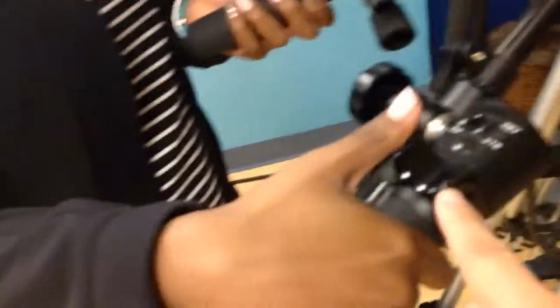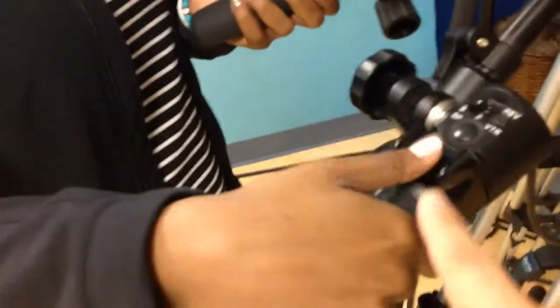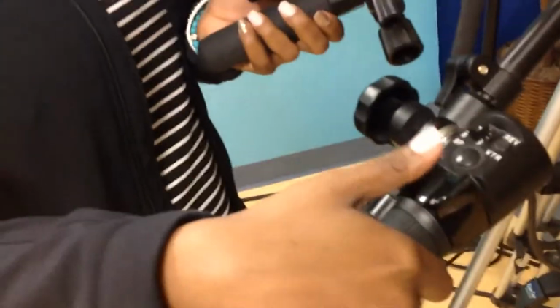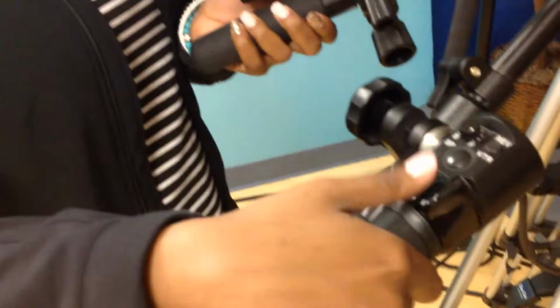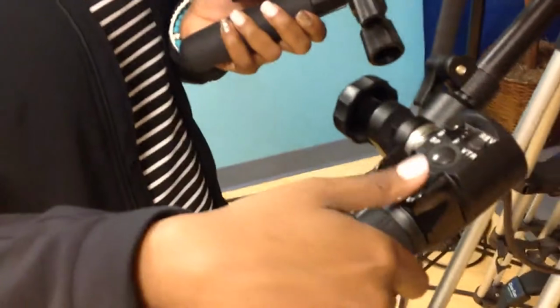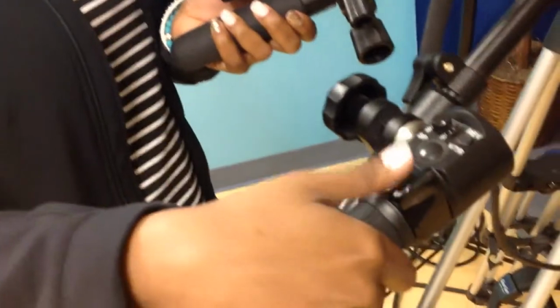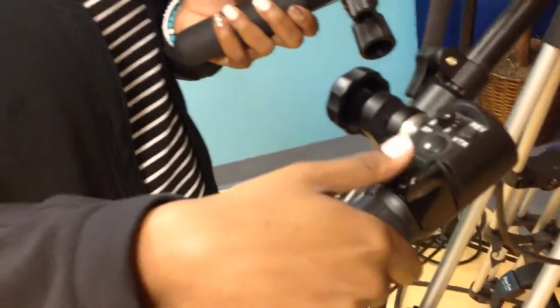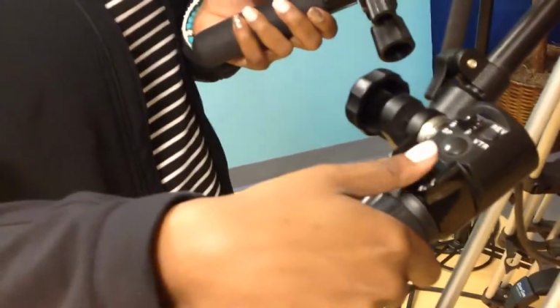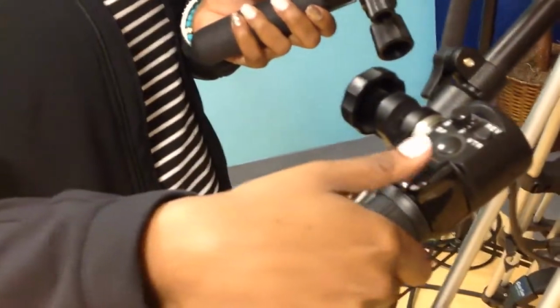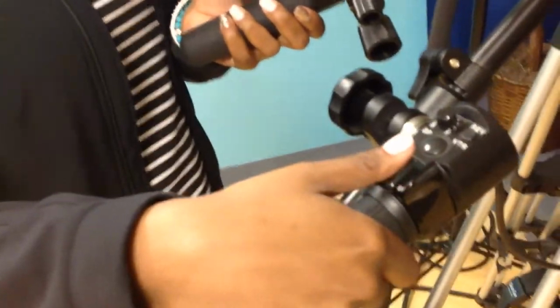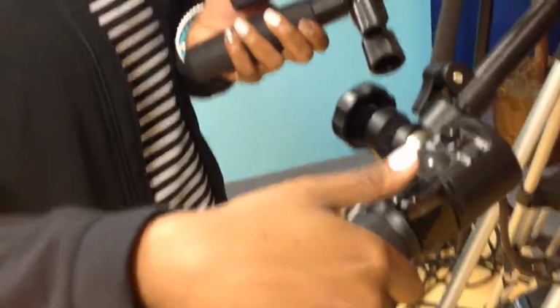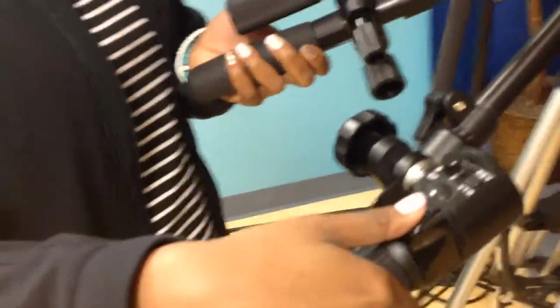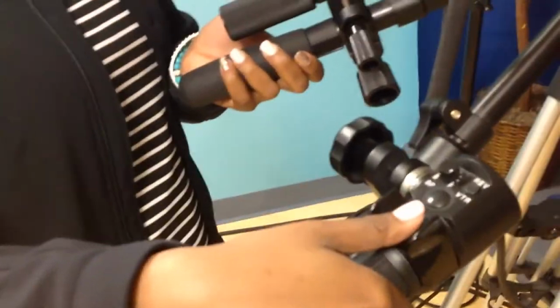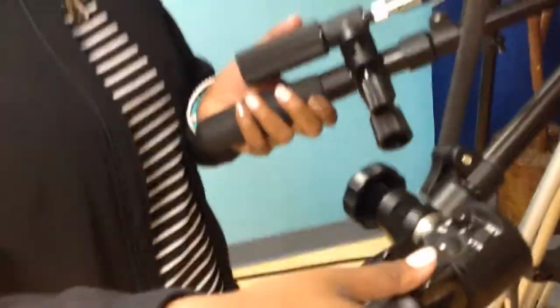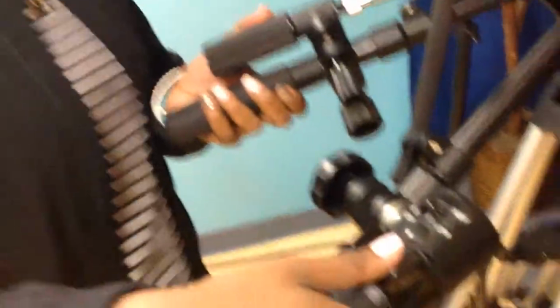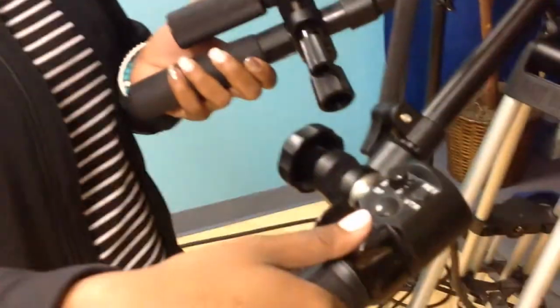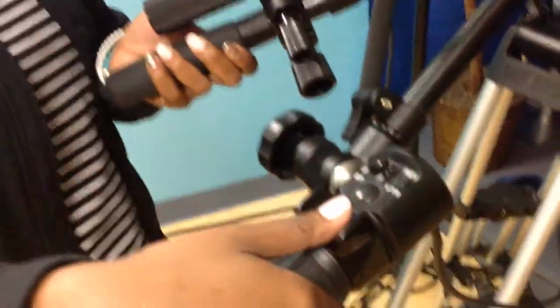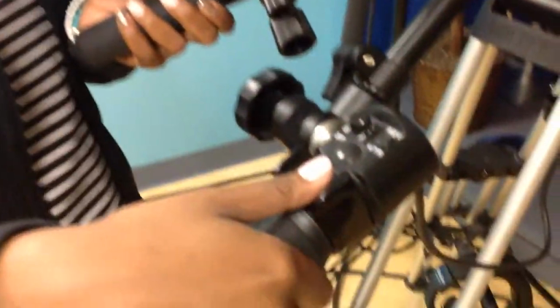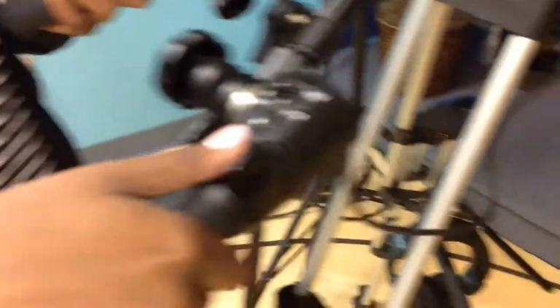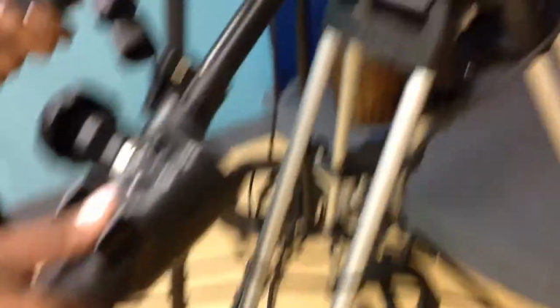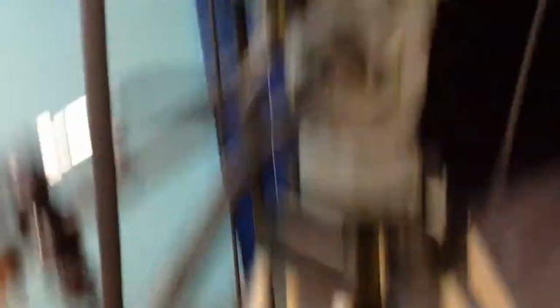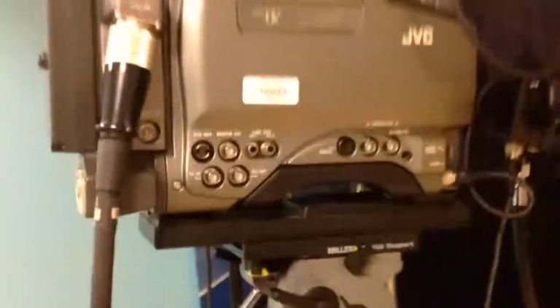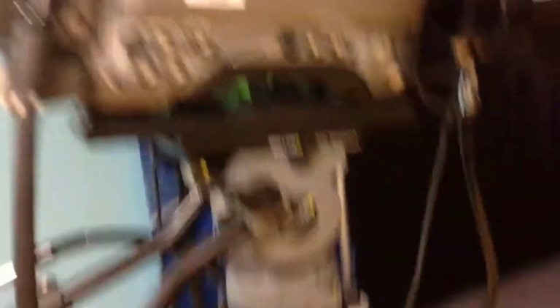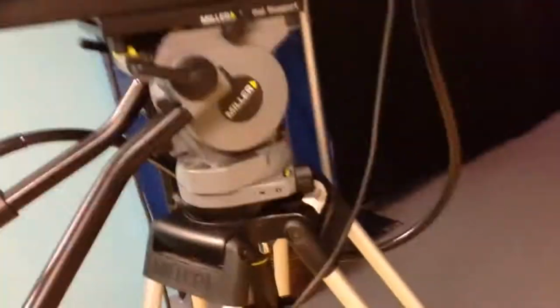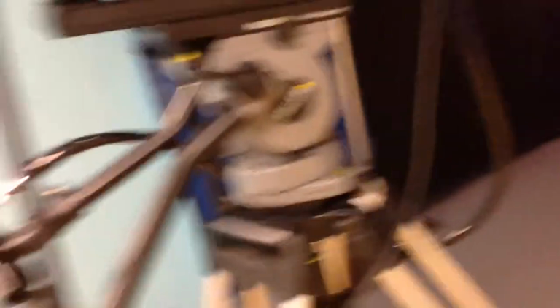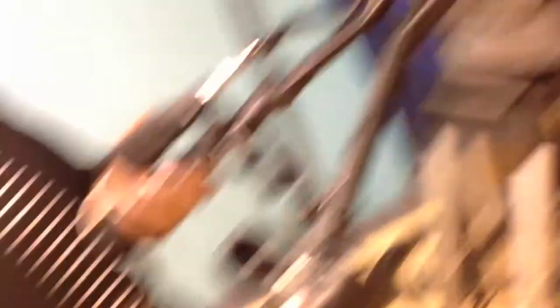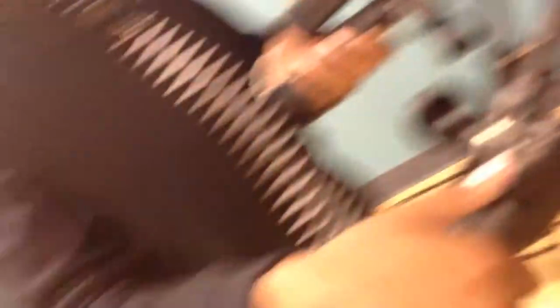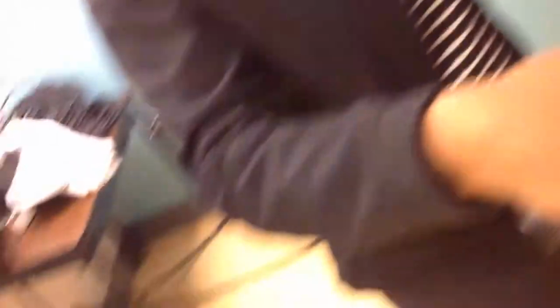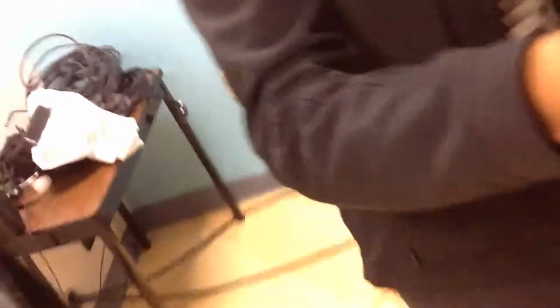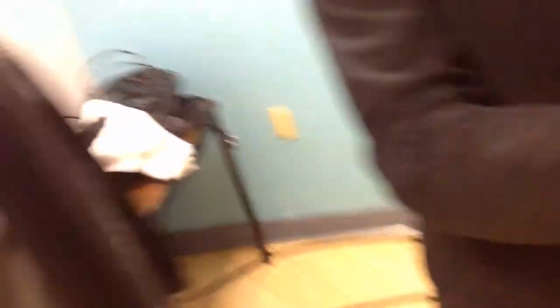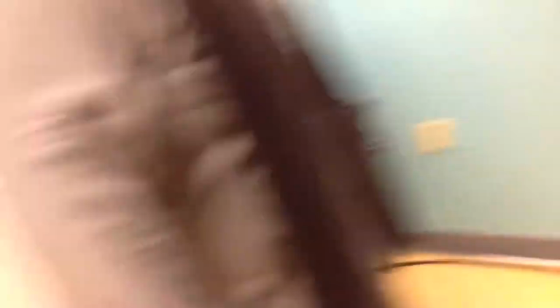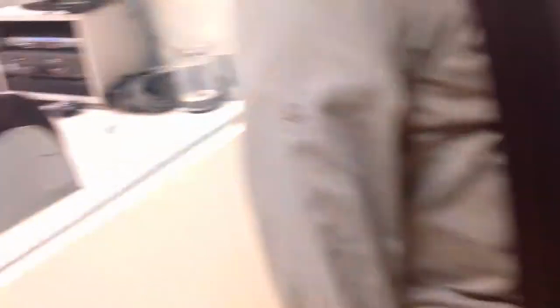That's the focus, and this is the zoom. And then this is how it looks in the viewfinder.